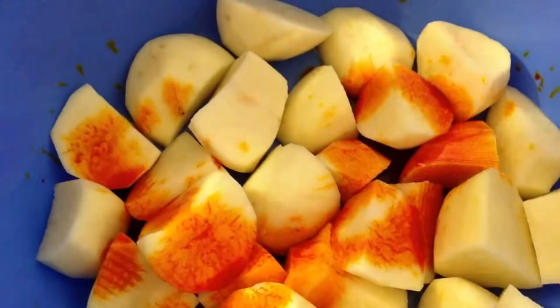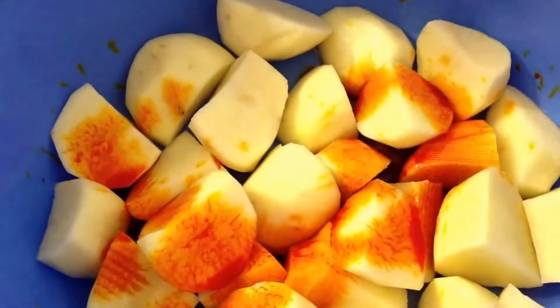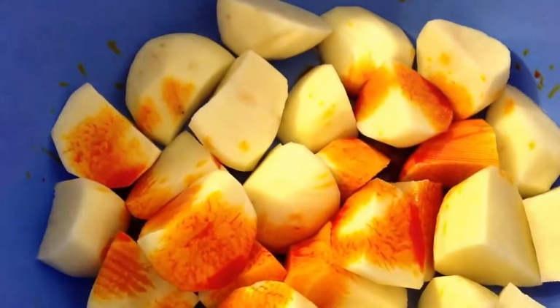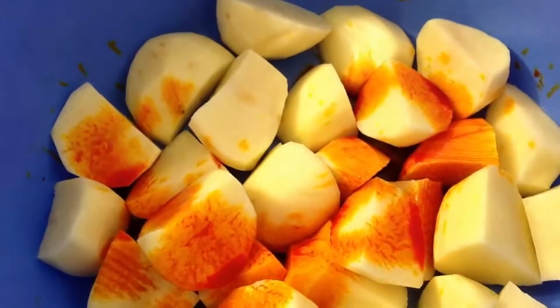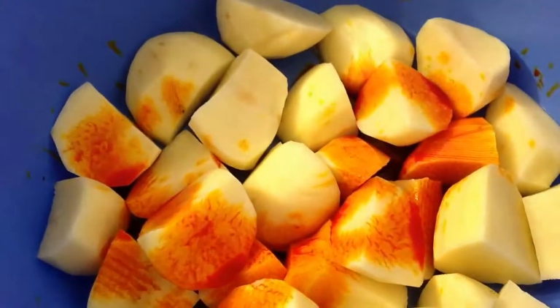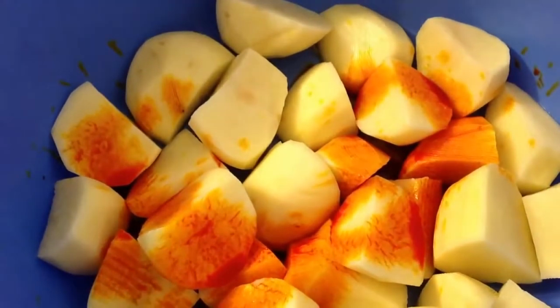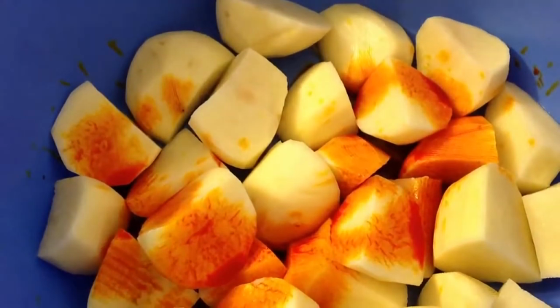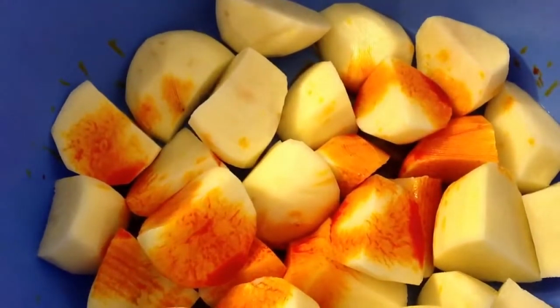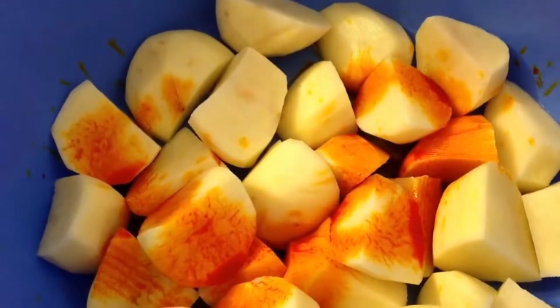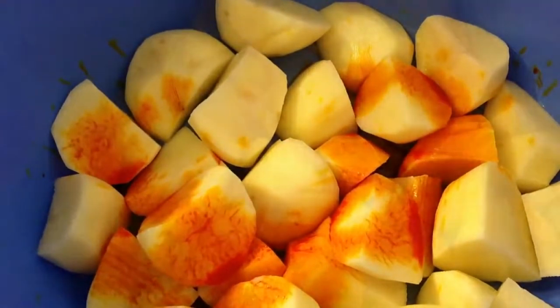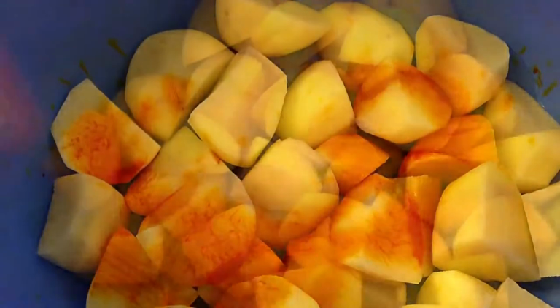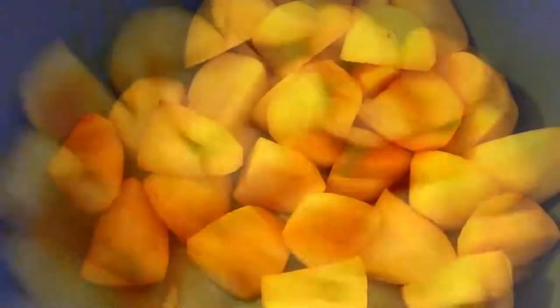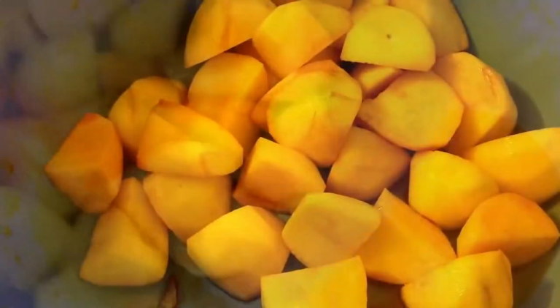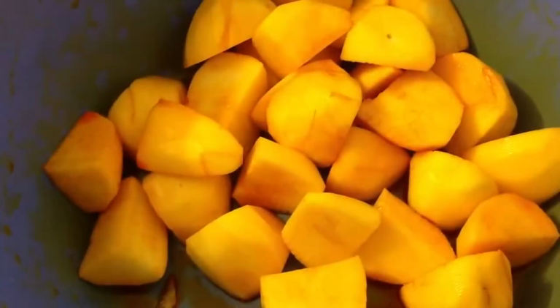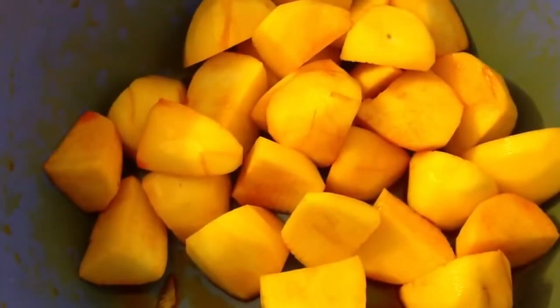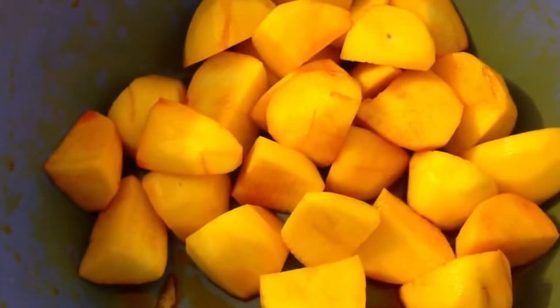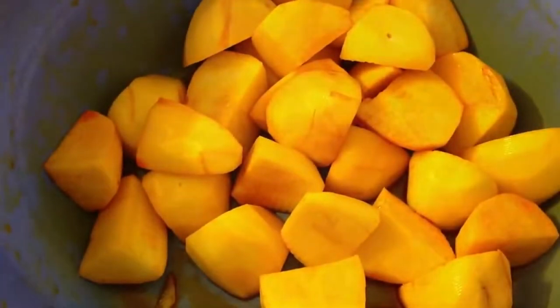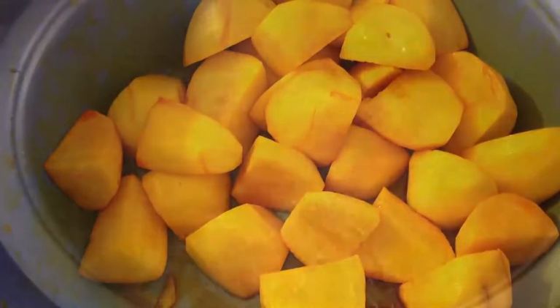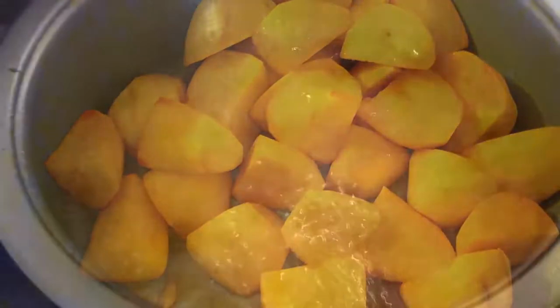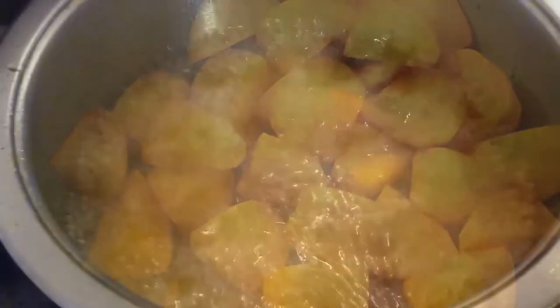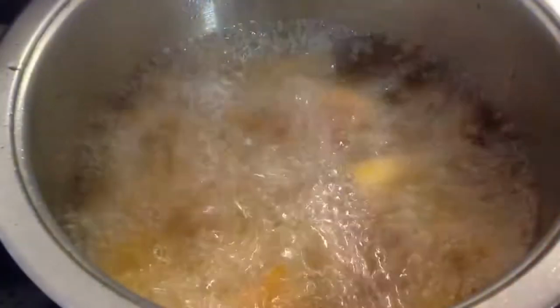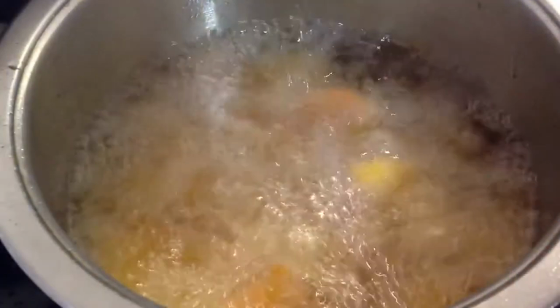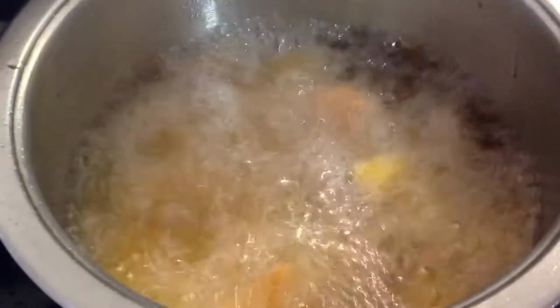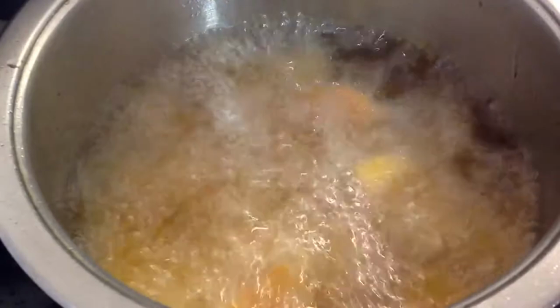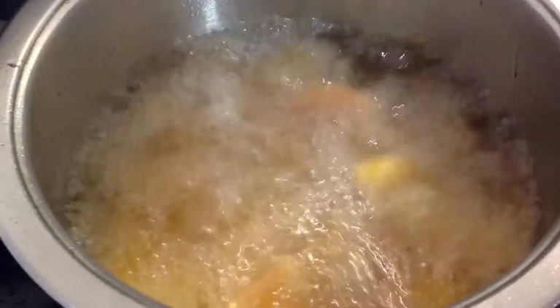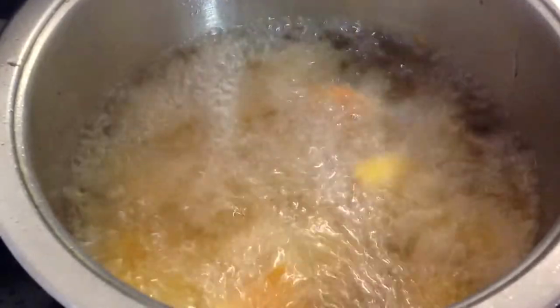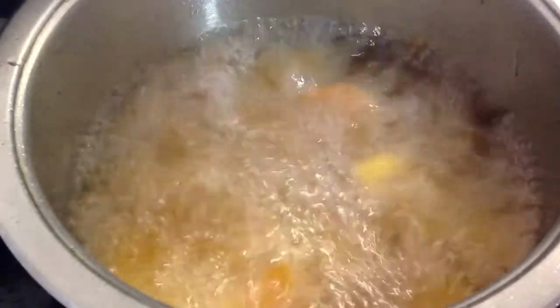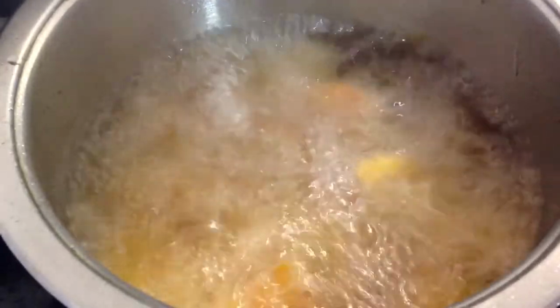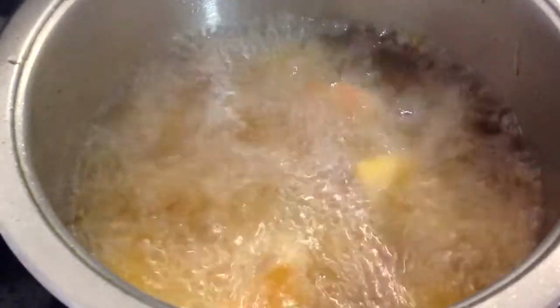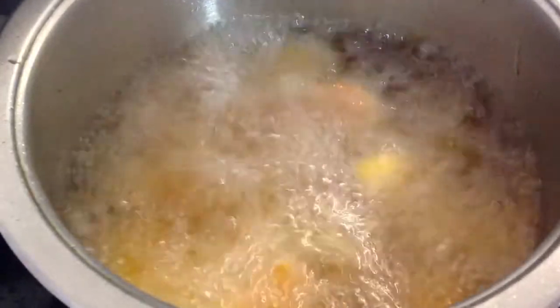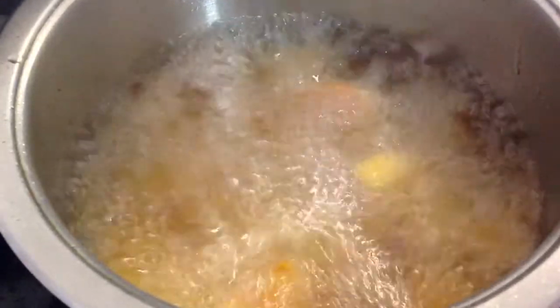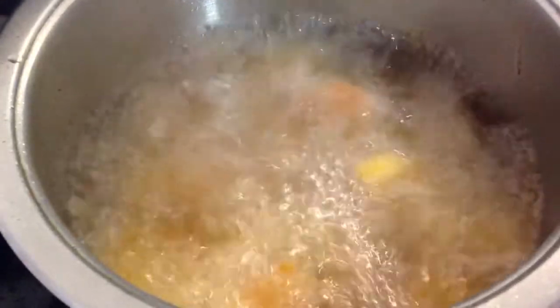Cut six medium-sized potatoes and add food colouring to them. Then fry your potatoes until cooked.